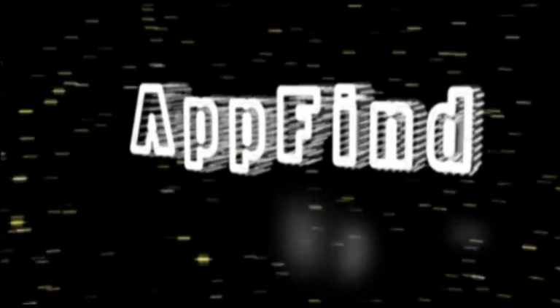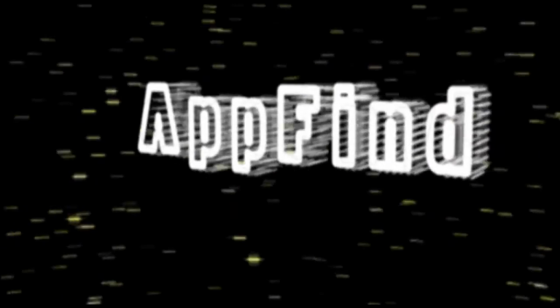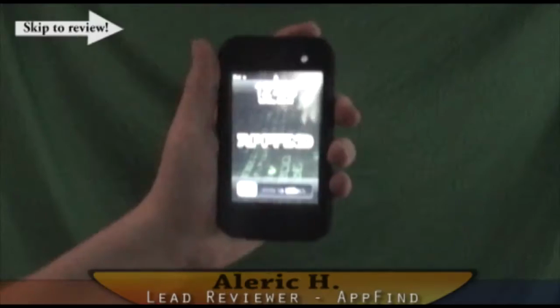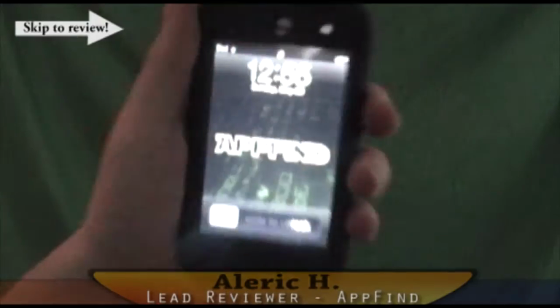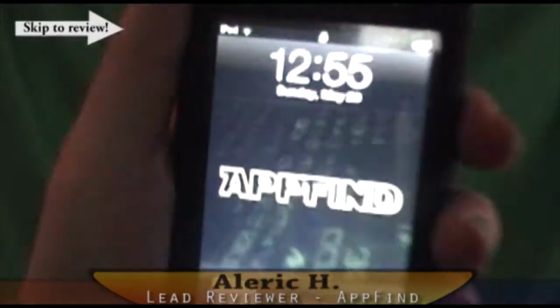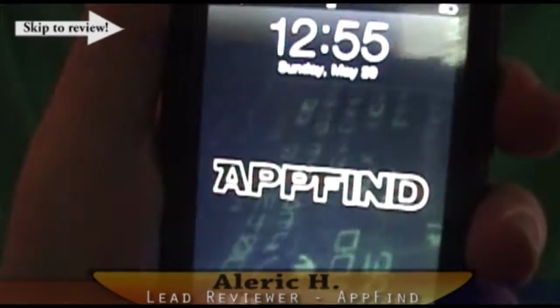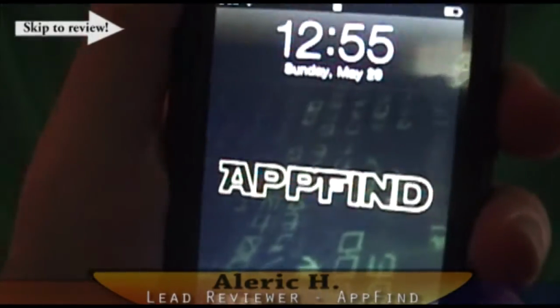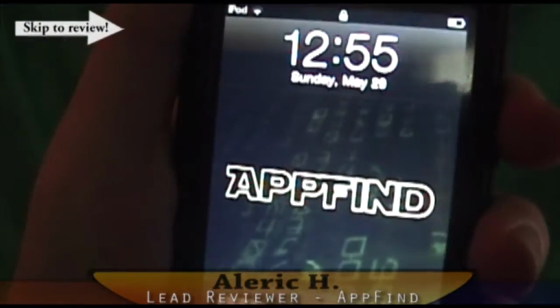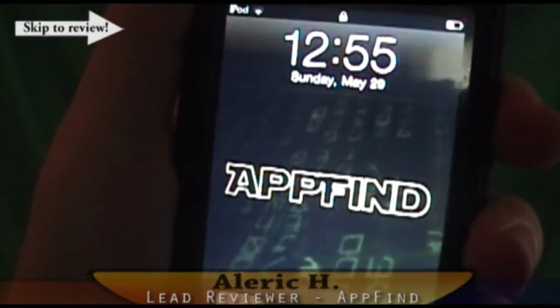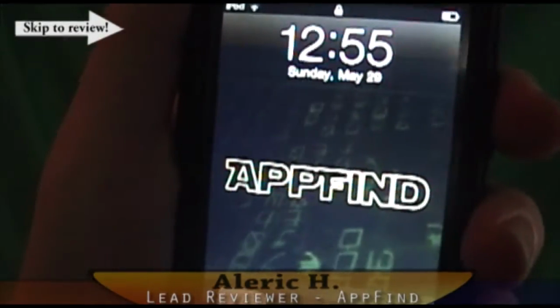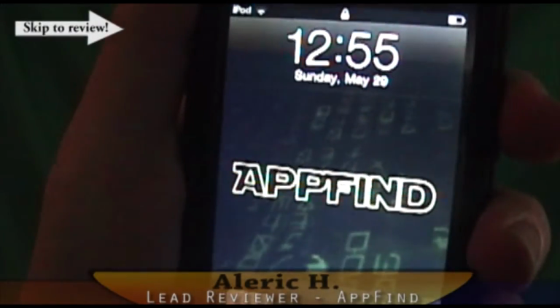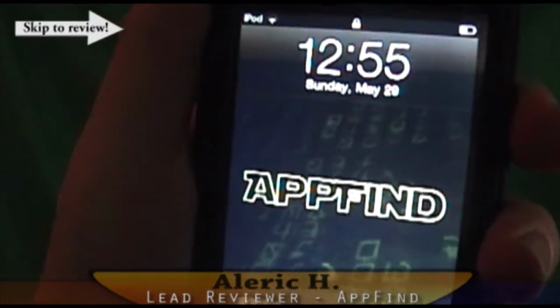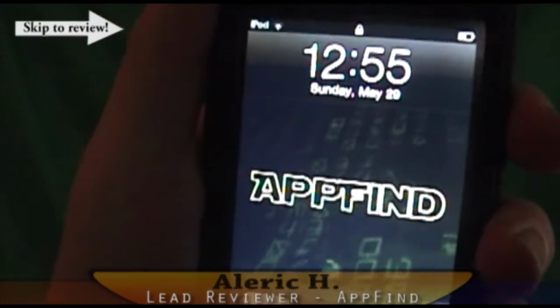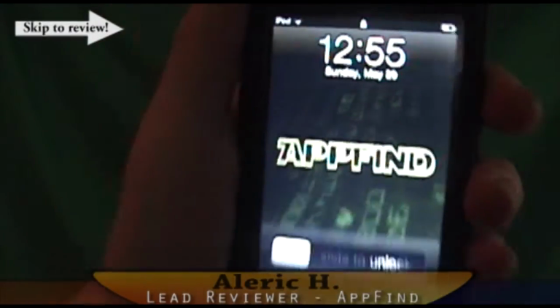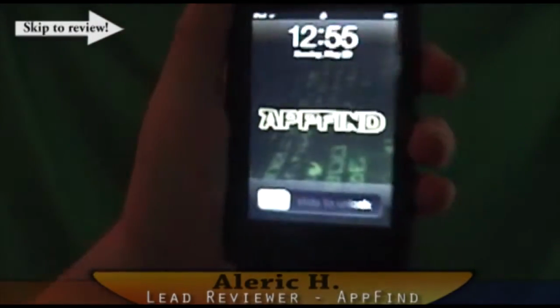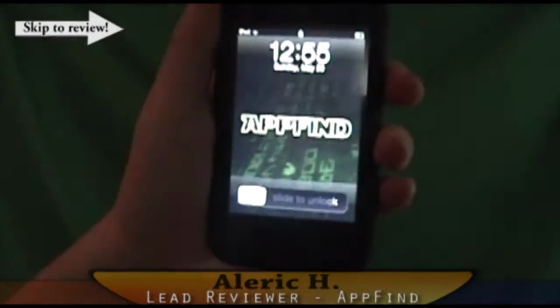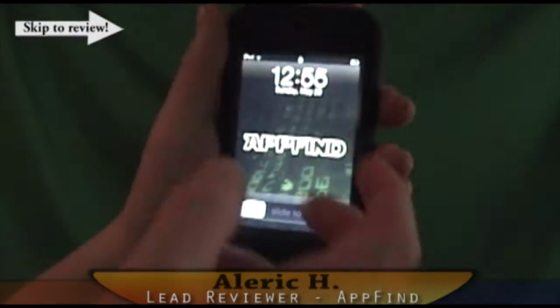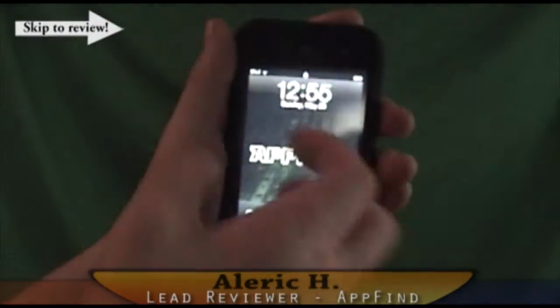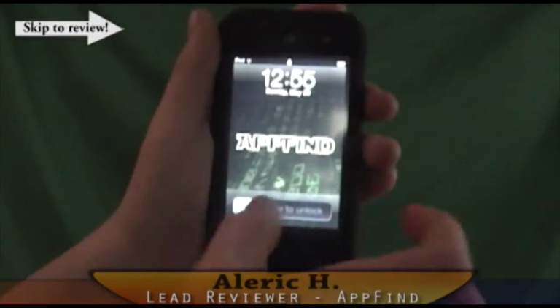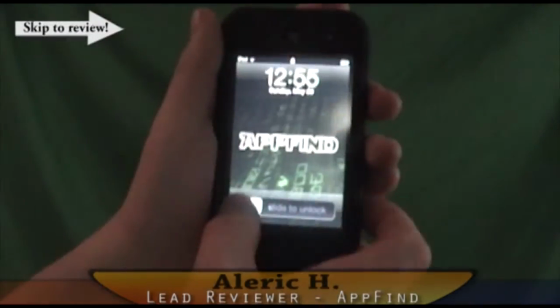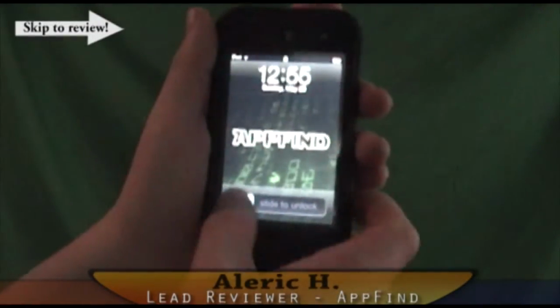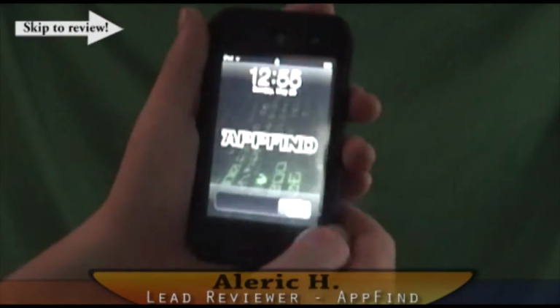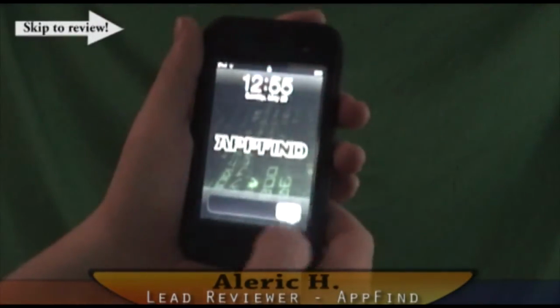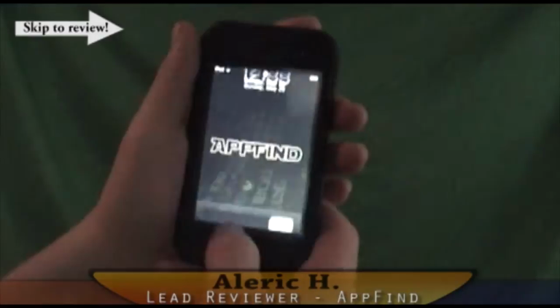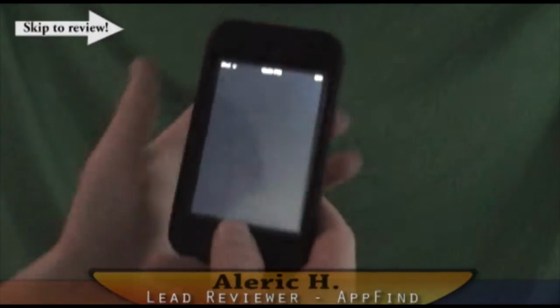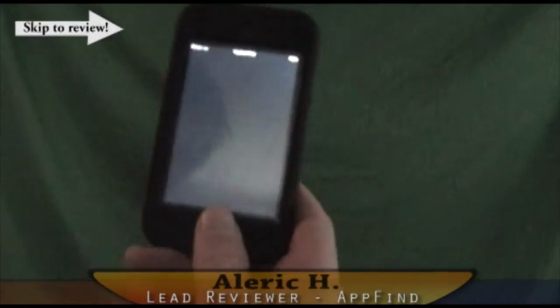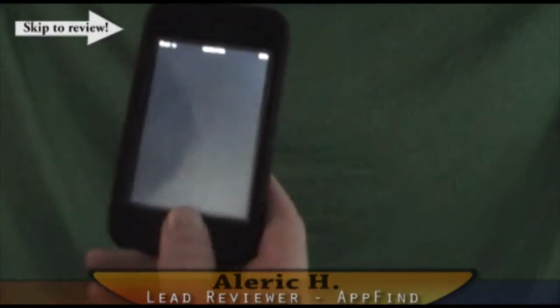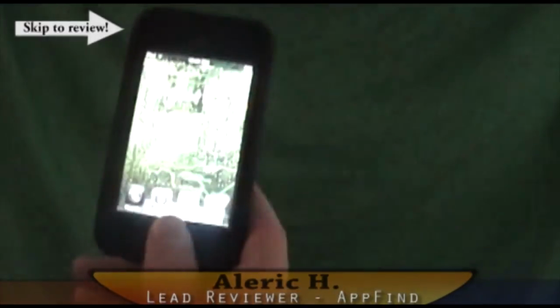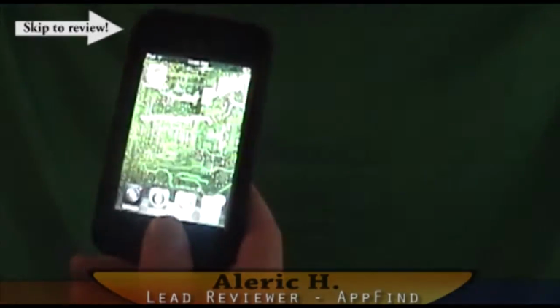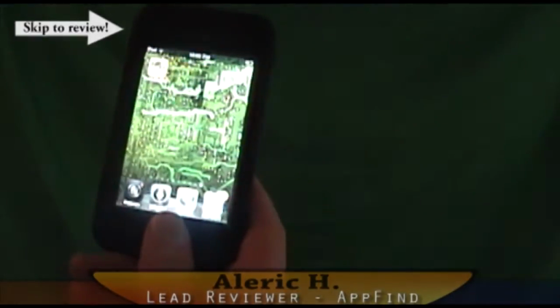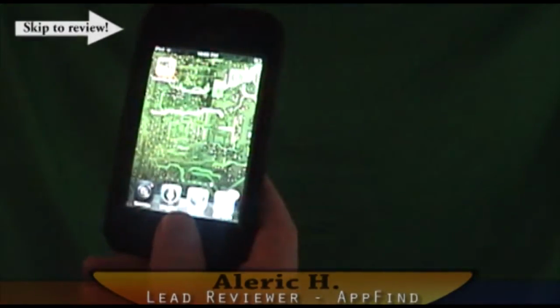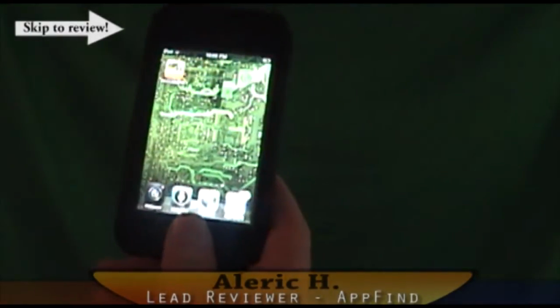Hey guys, what's up. Alrick from AppFind here with a cool new app review on Photo Manager Pro.